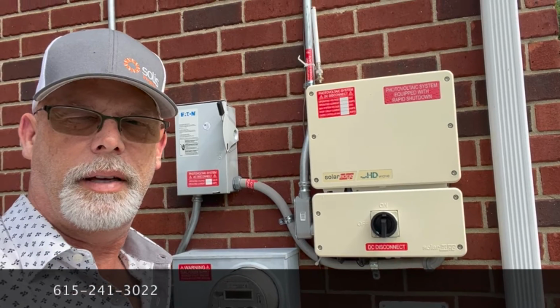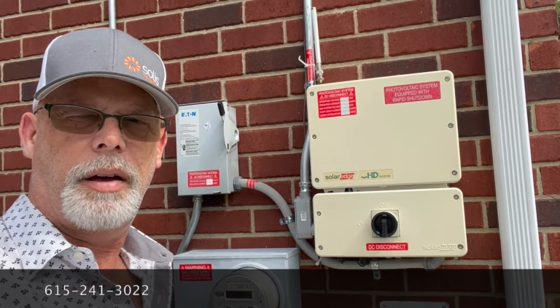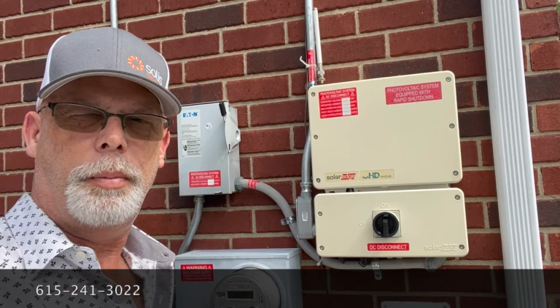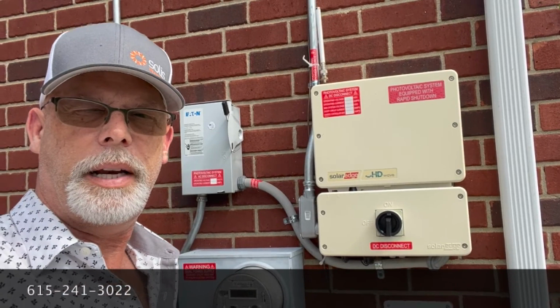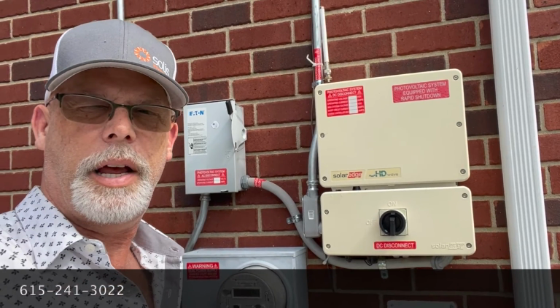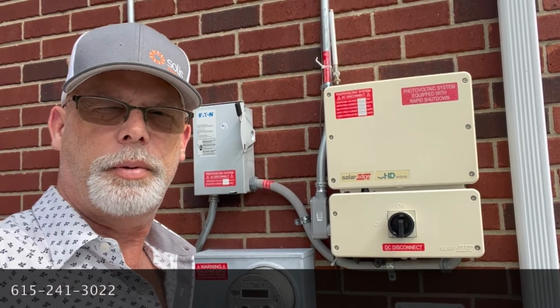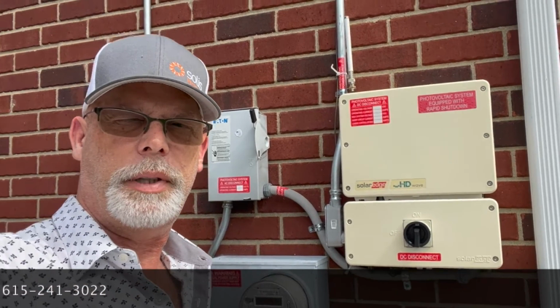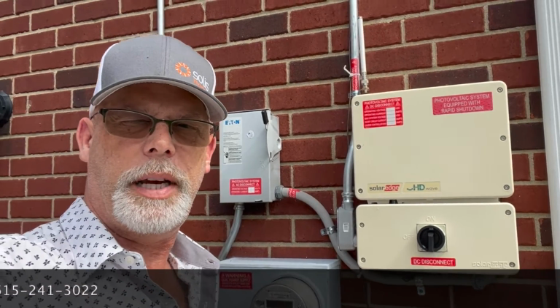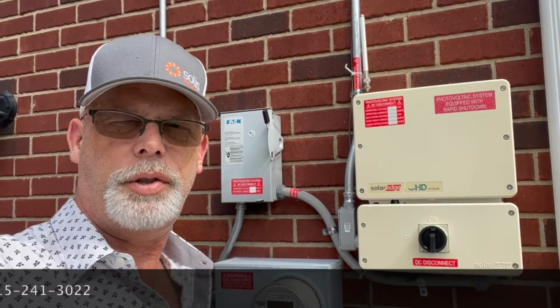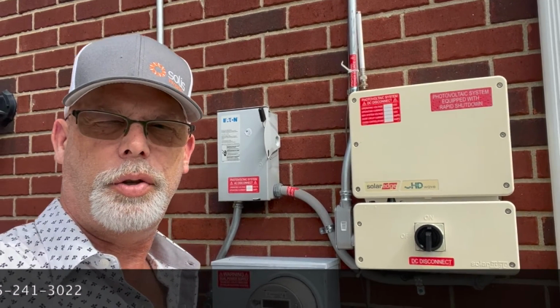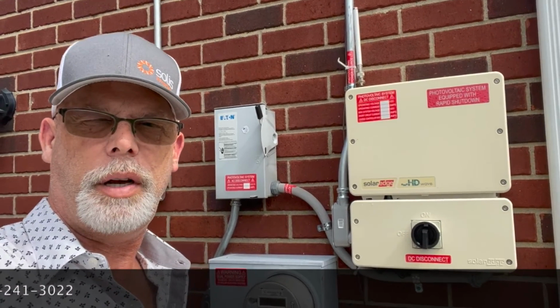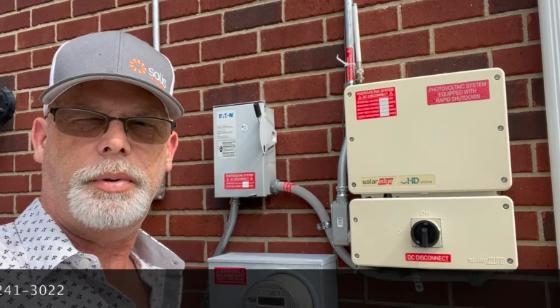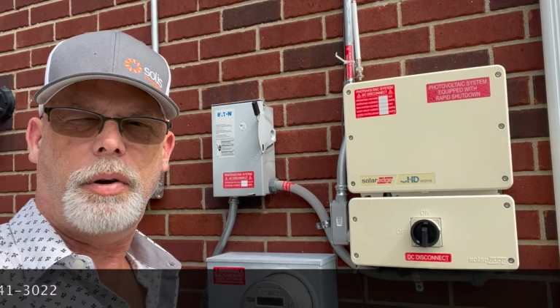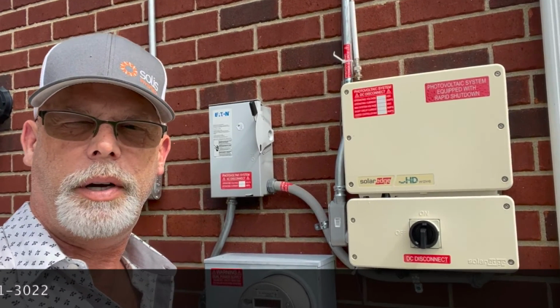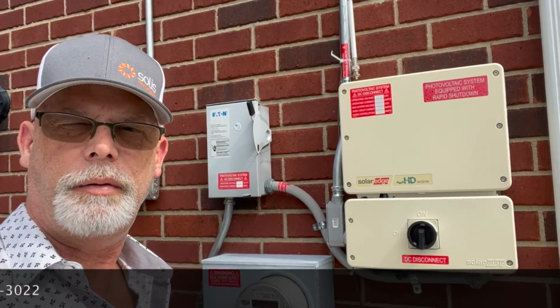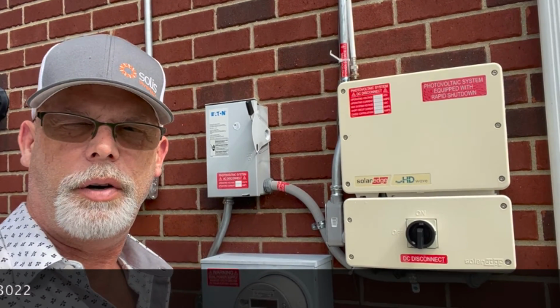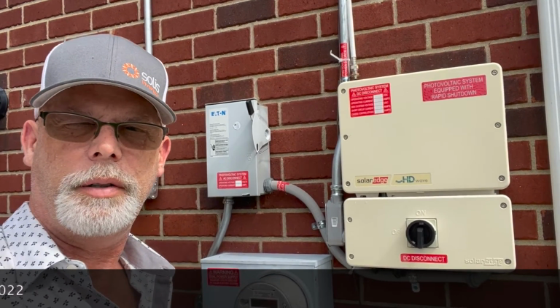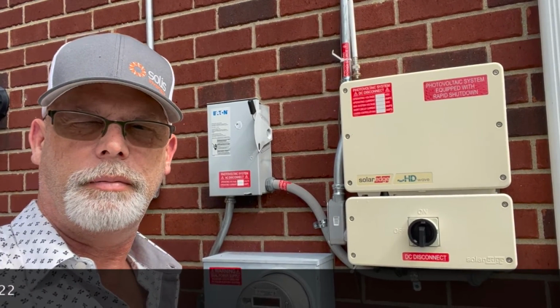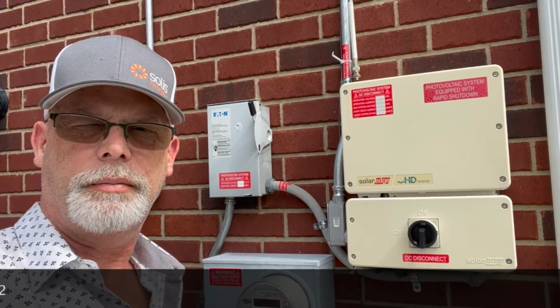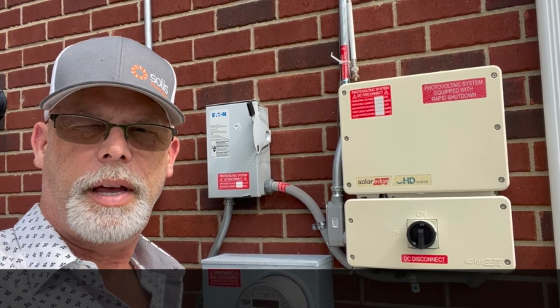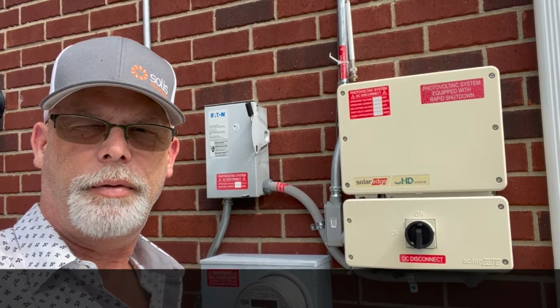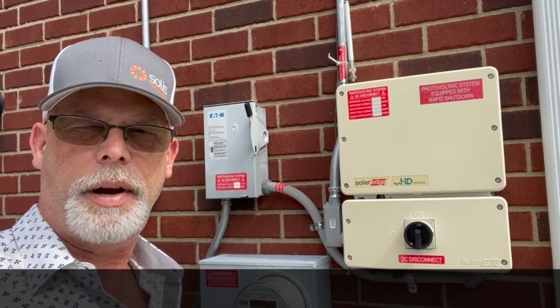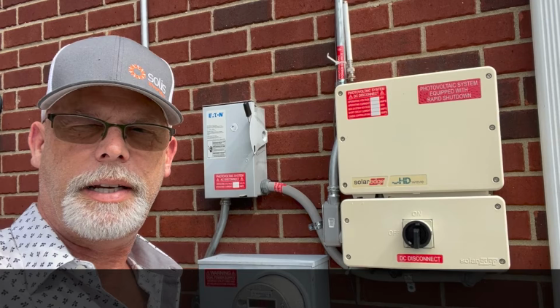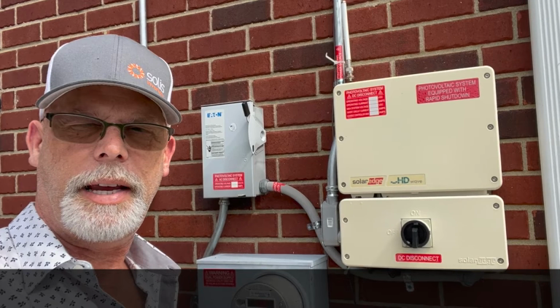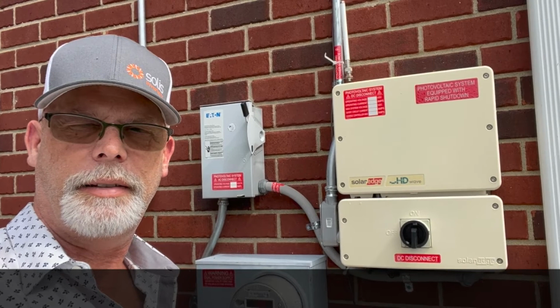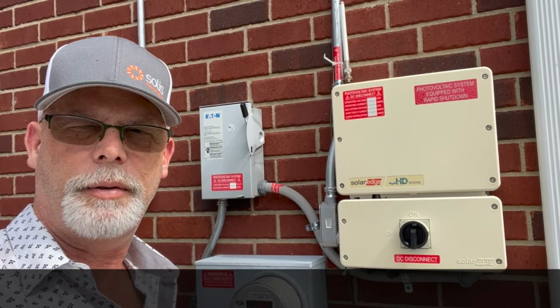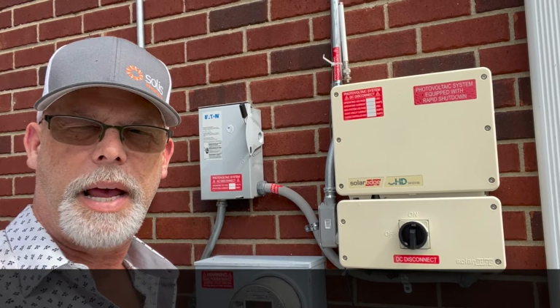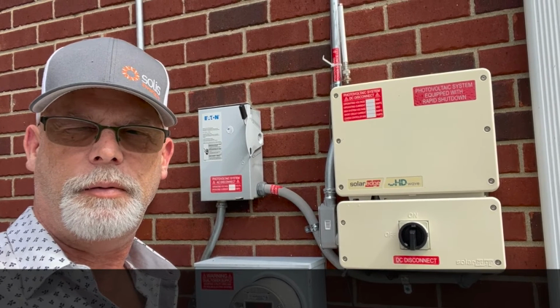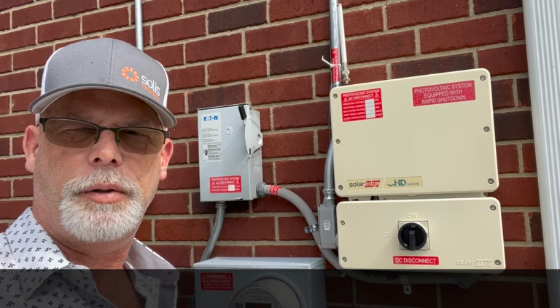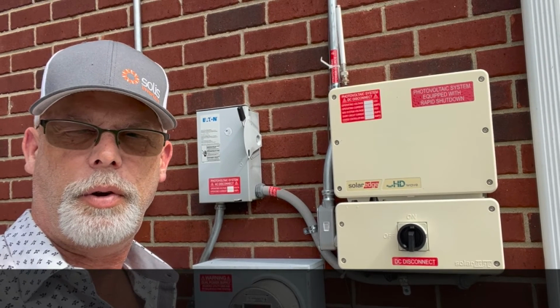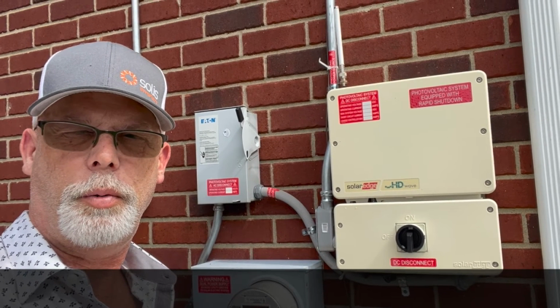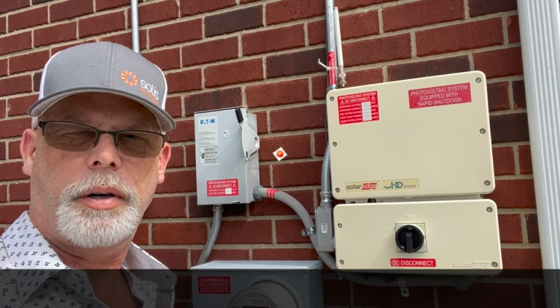Hope that helps reset your SolarEdge inverter. Have a great day from Nashville Solar Works.